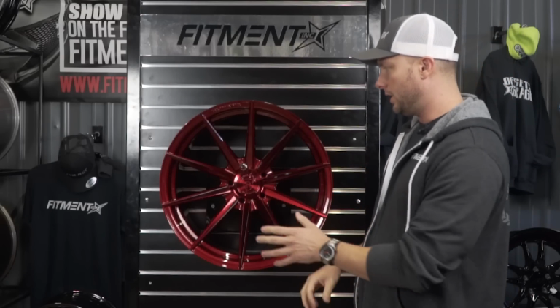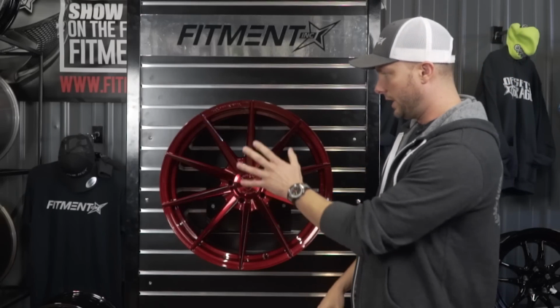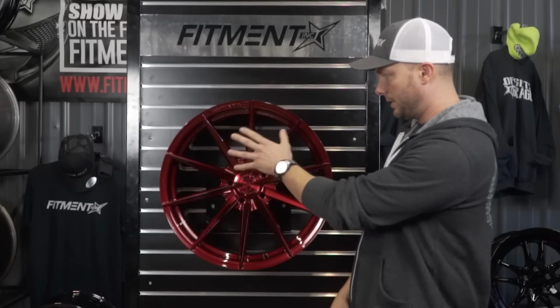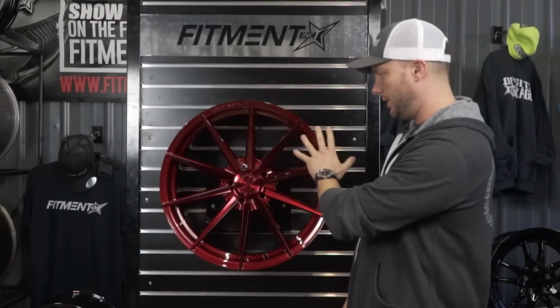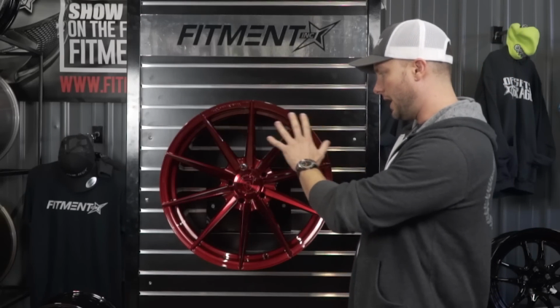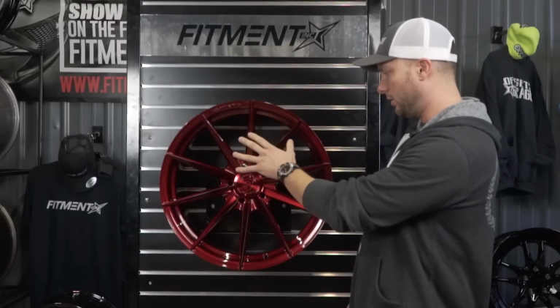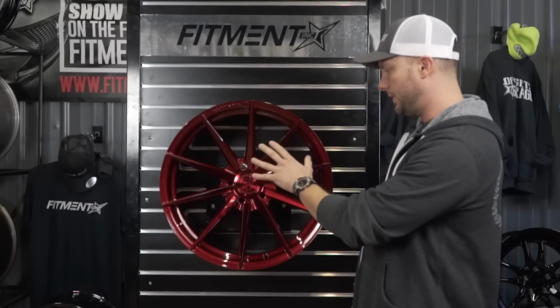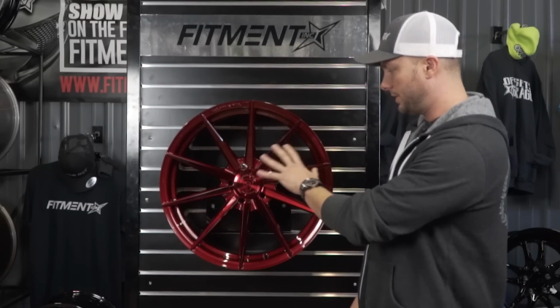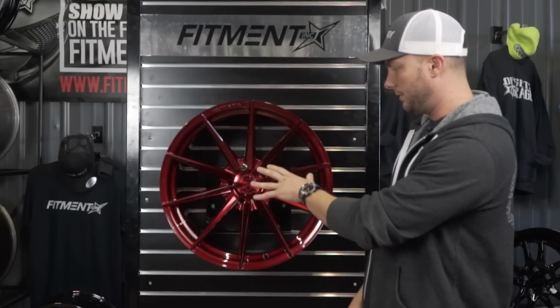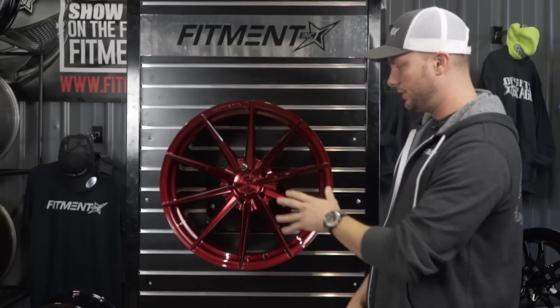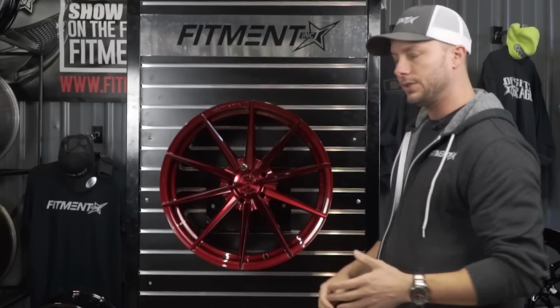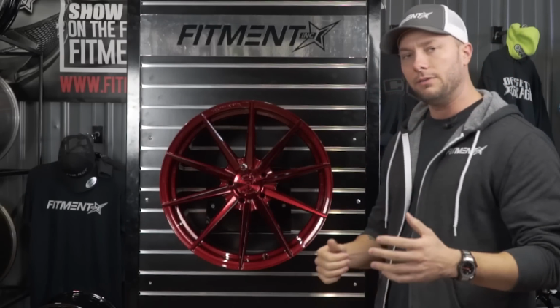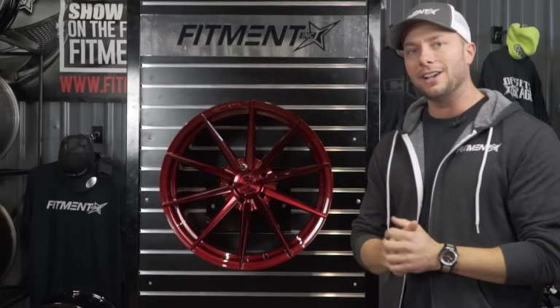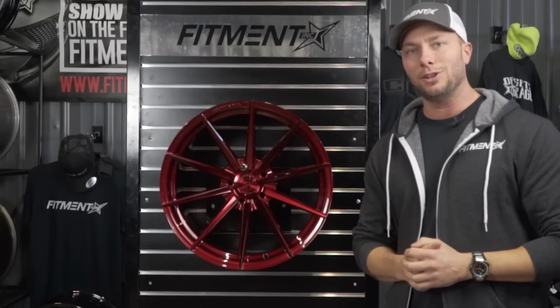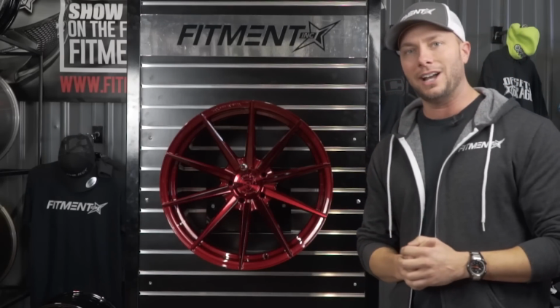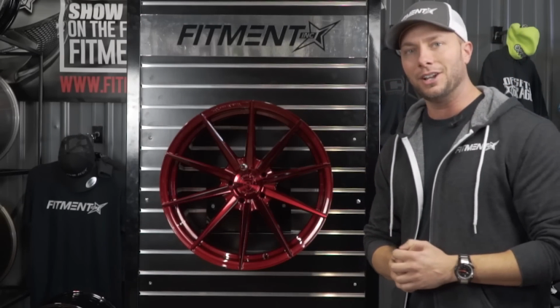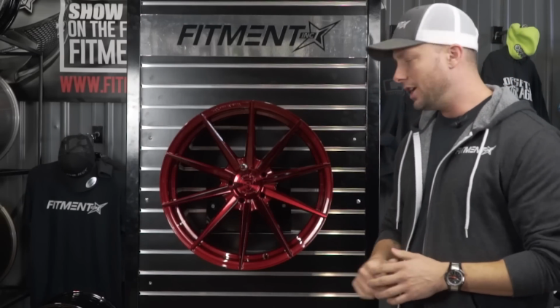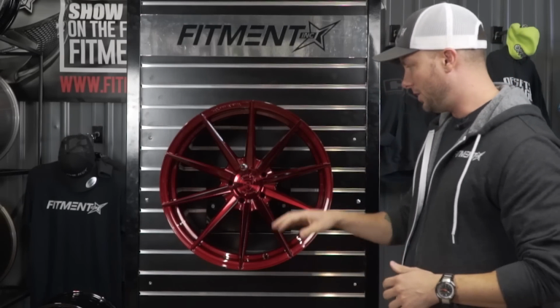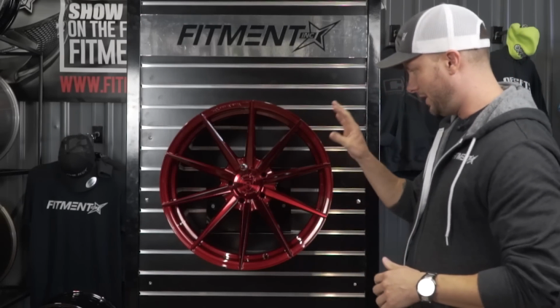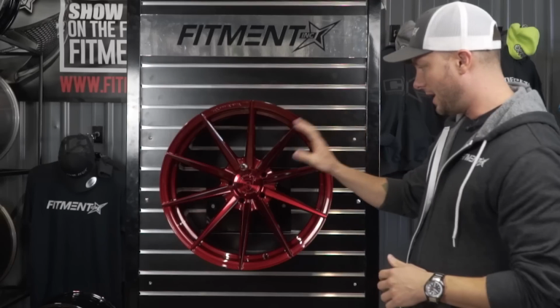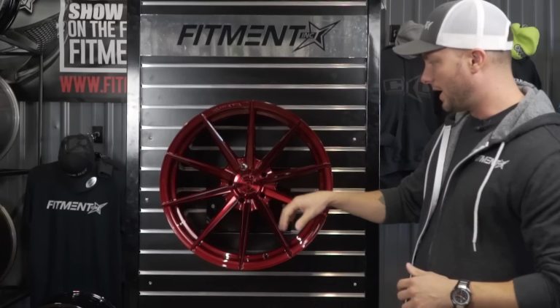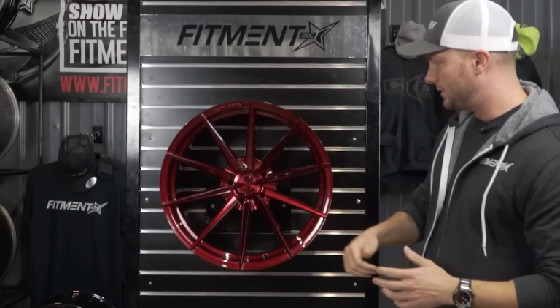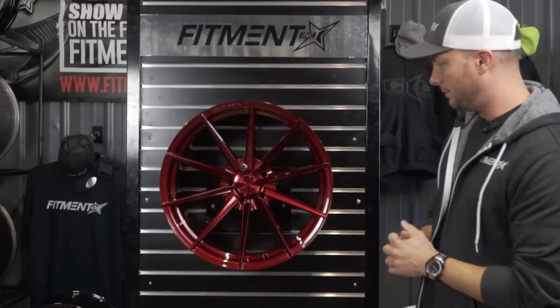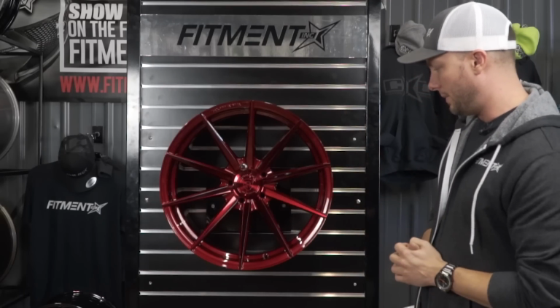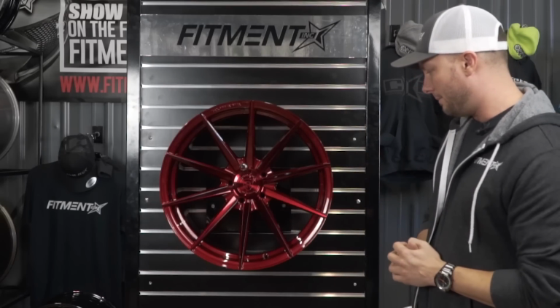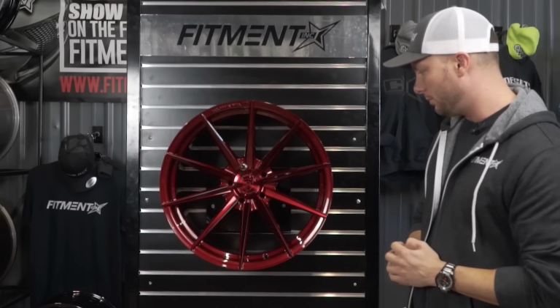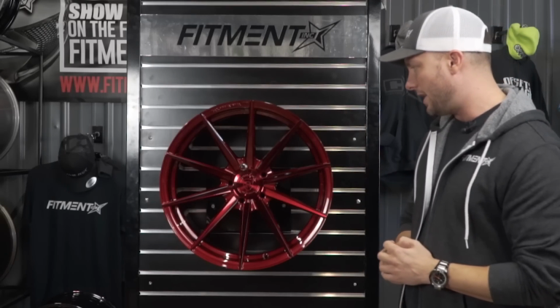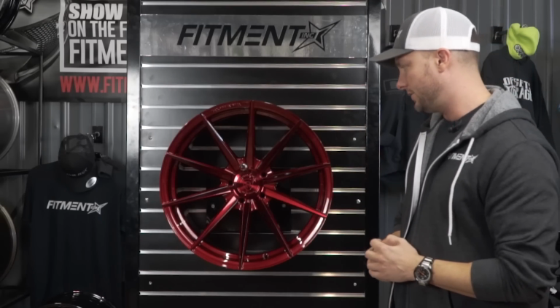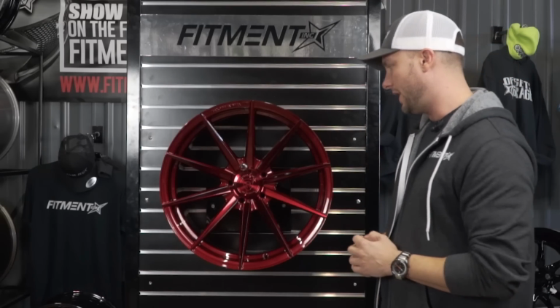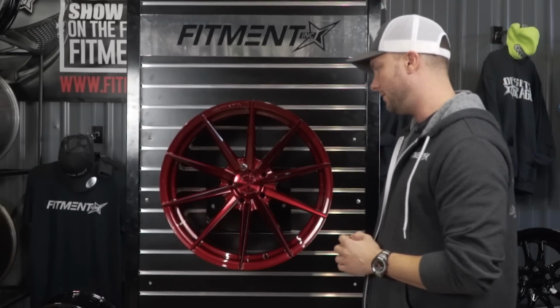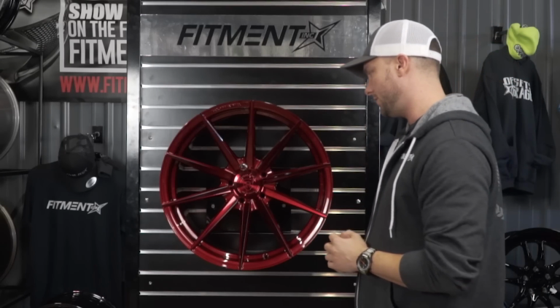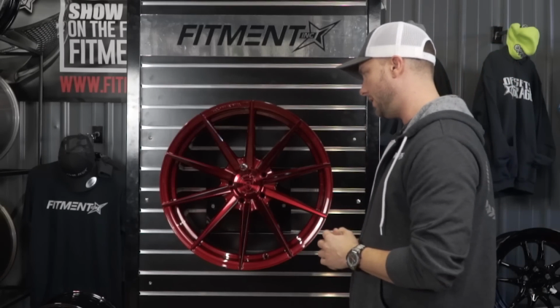So let's dive into the wheel. We'll take a look at some of the close-ups, some of the features, and I'll give you guys a lowdown on the price, the bolt patterns, and all that kind of fun stuff.